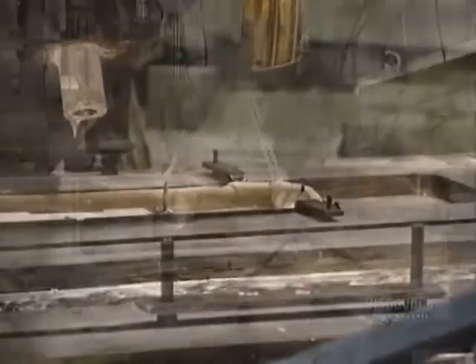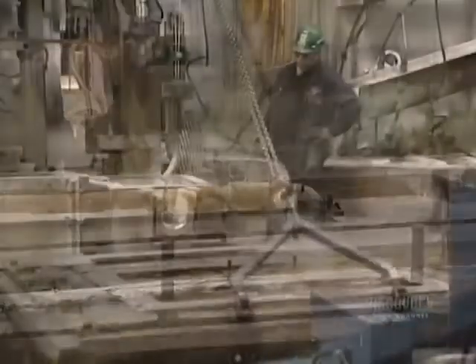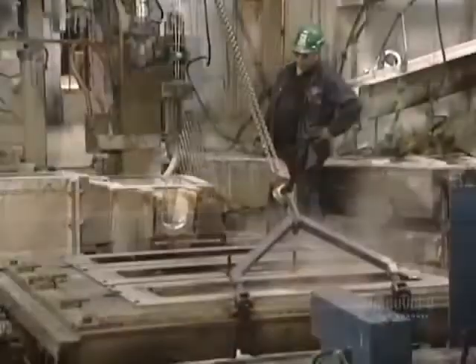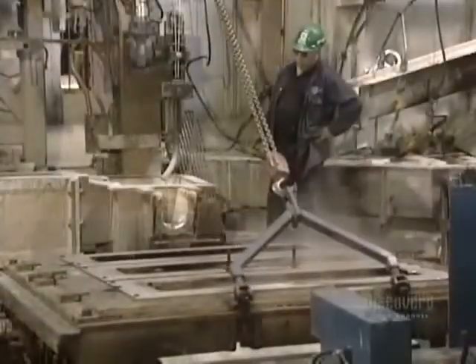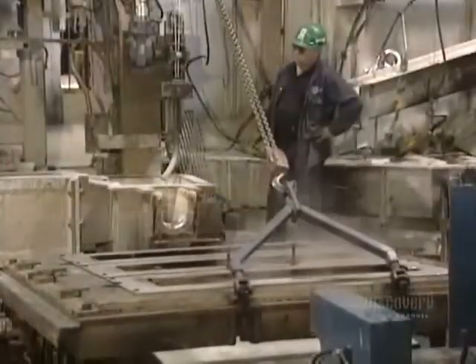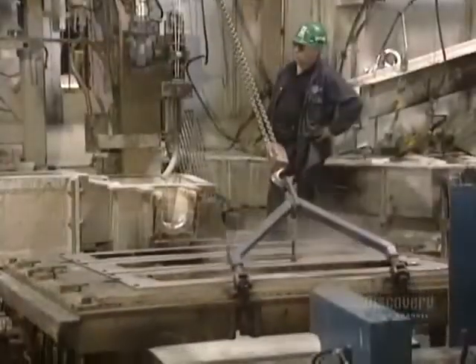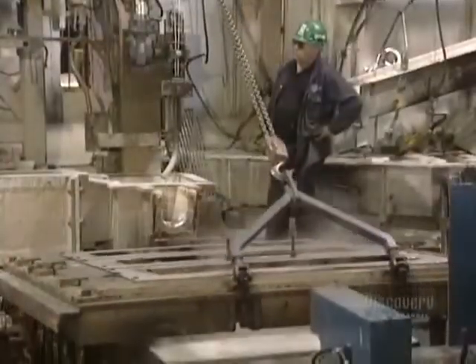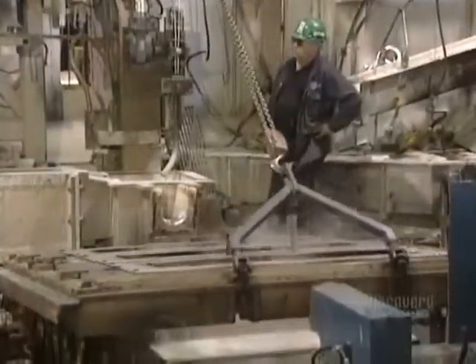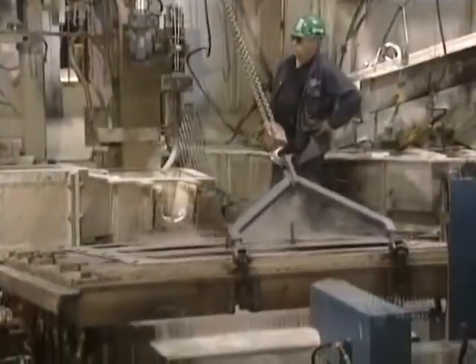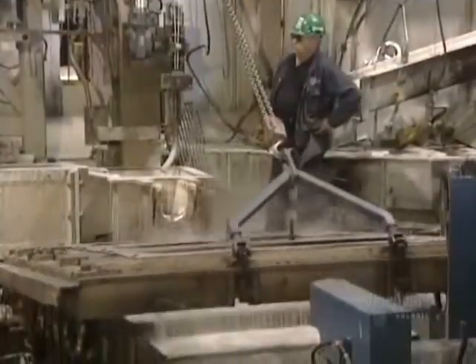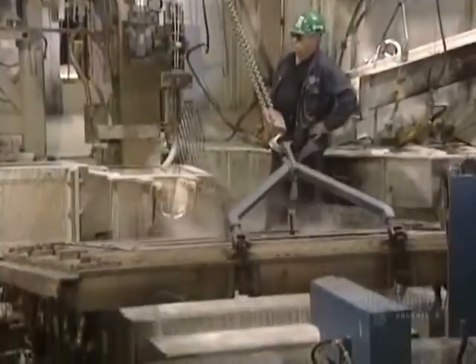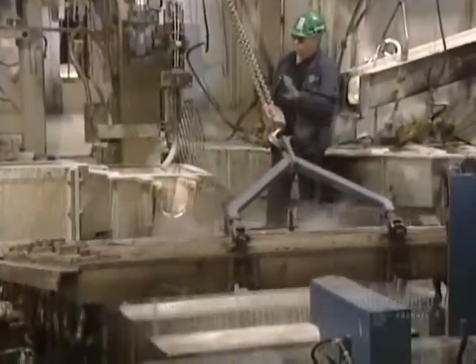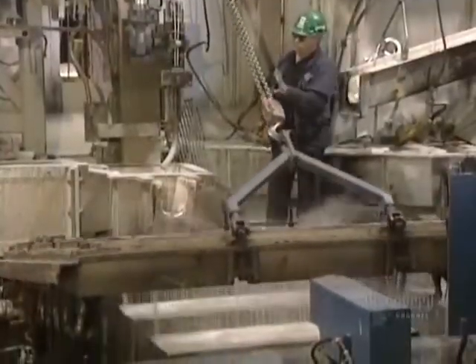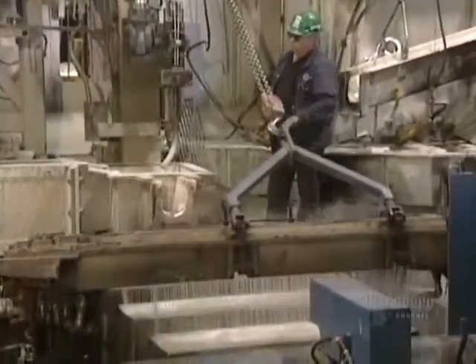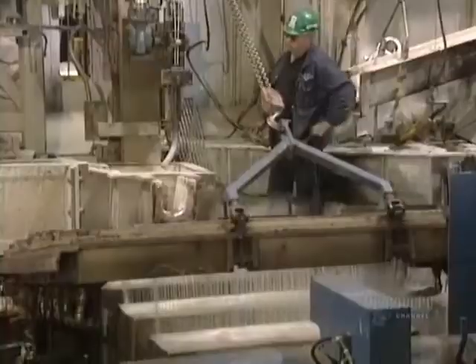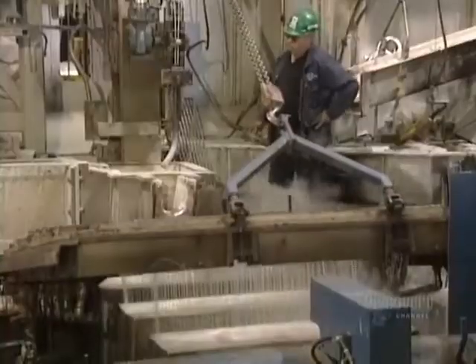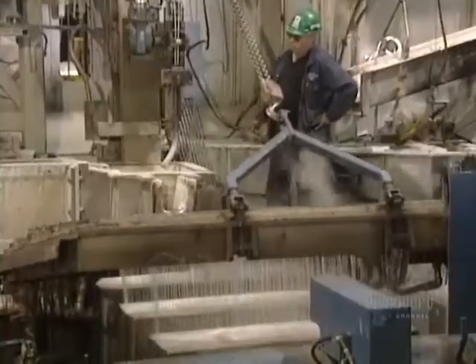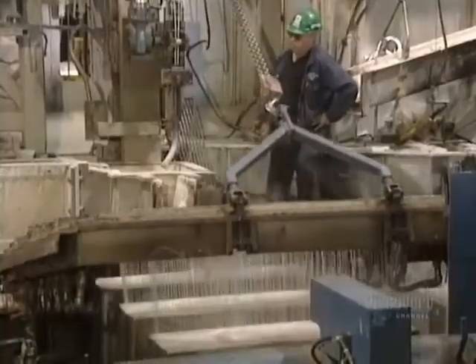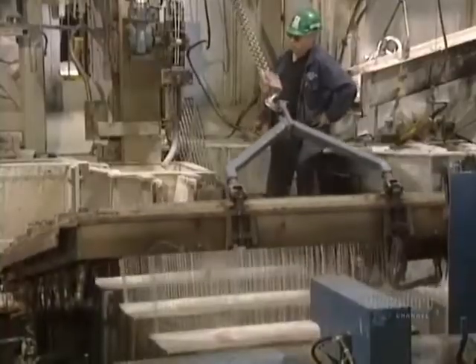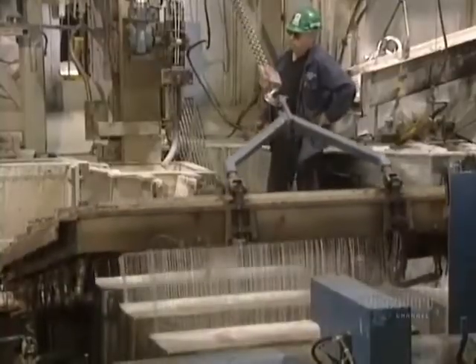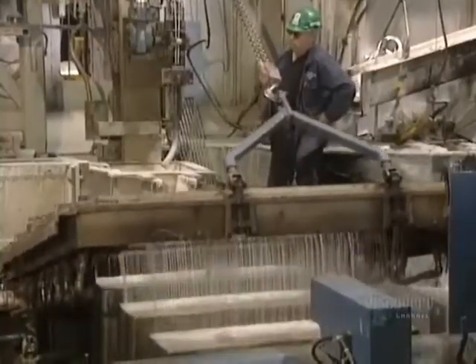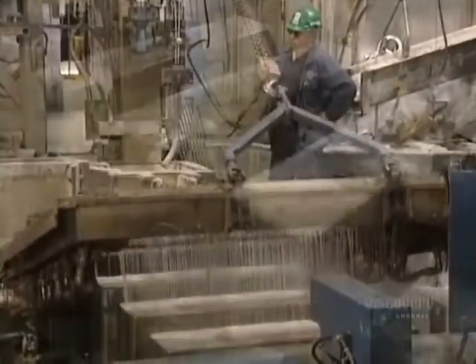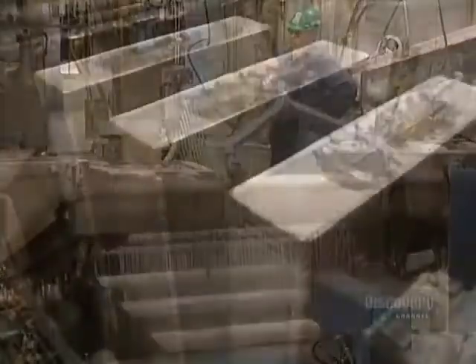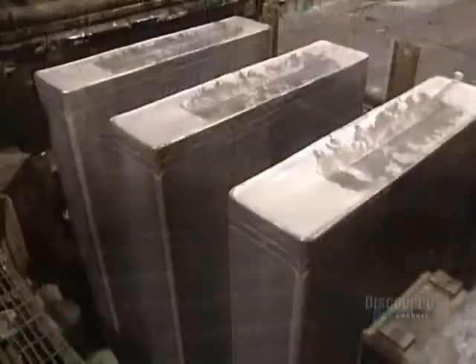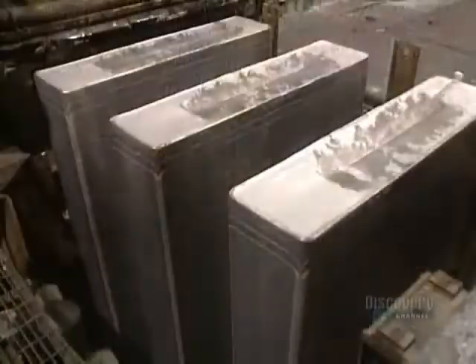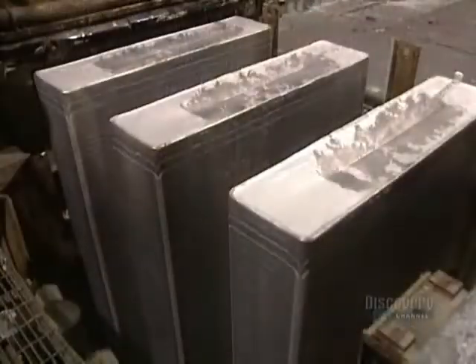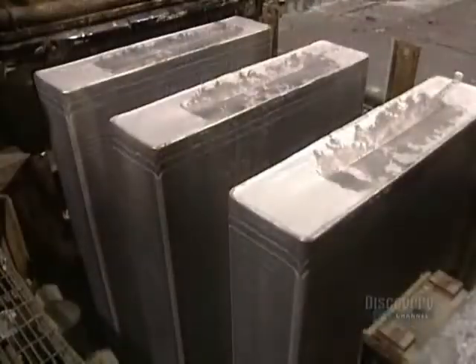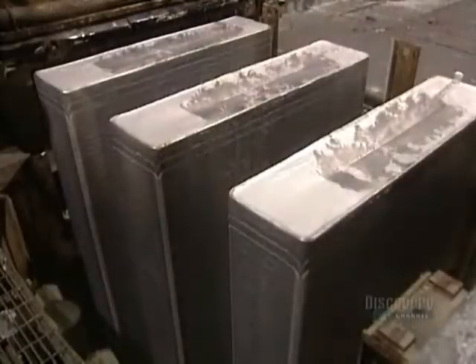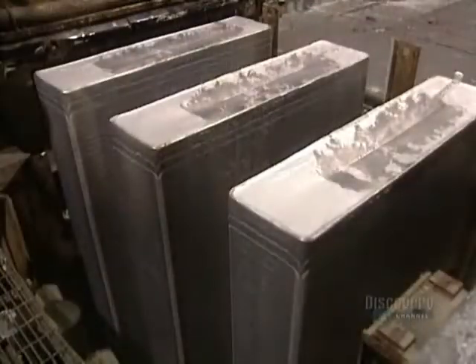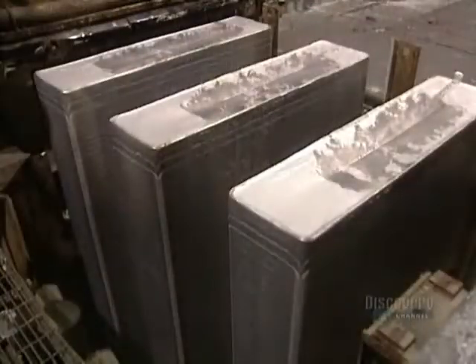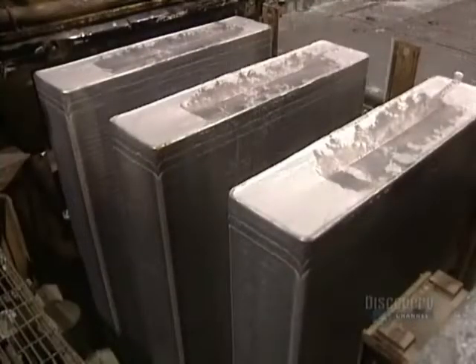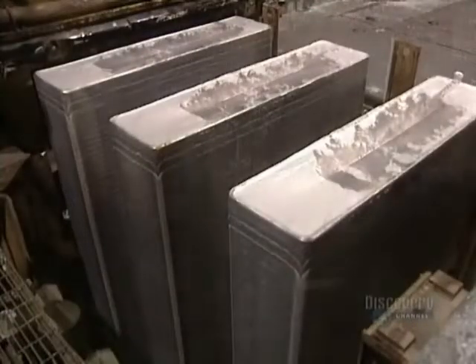The molds are cooled with water to accelerate the solidification of the molten aluminum. Ingots are unmolded and are ready for milling.